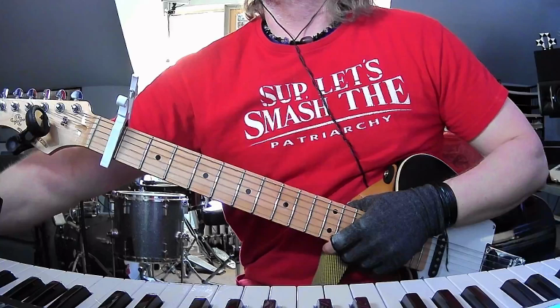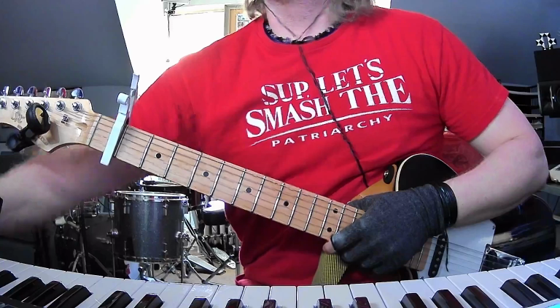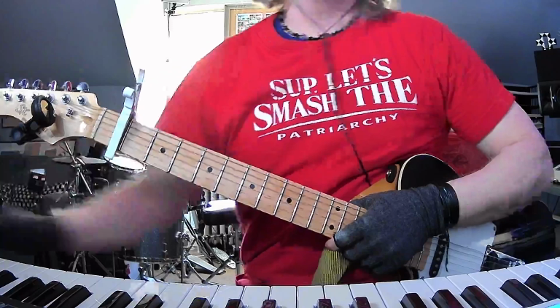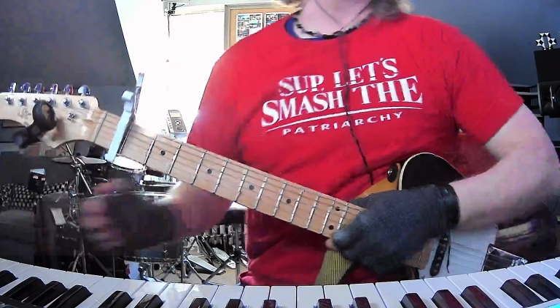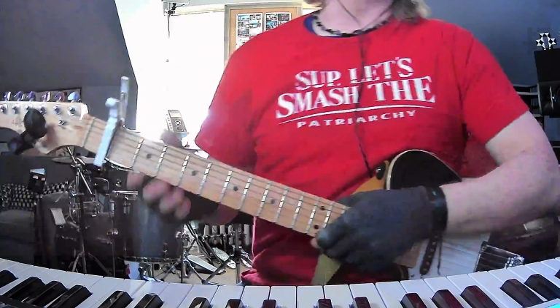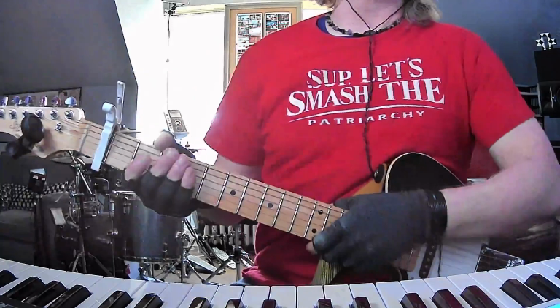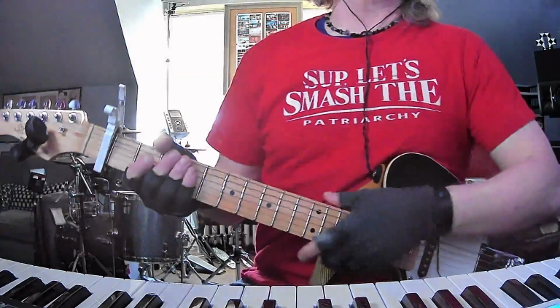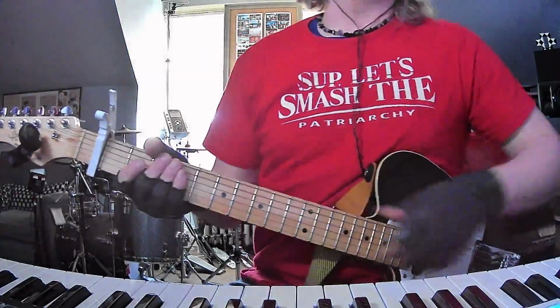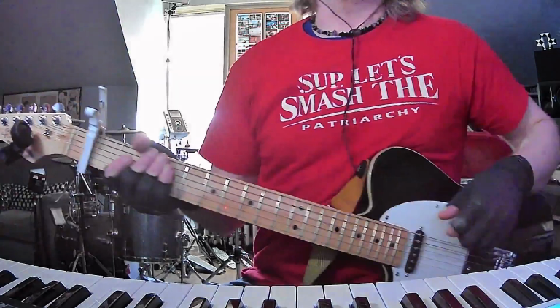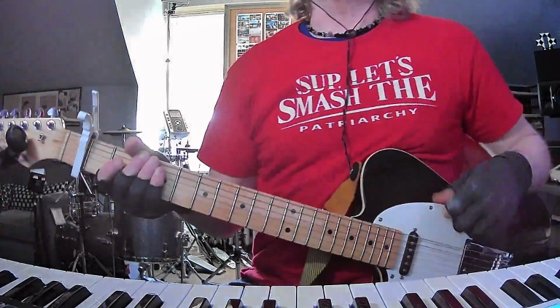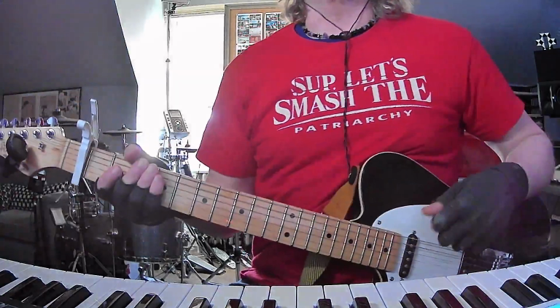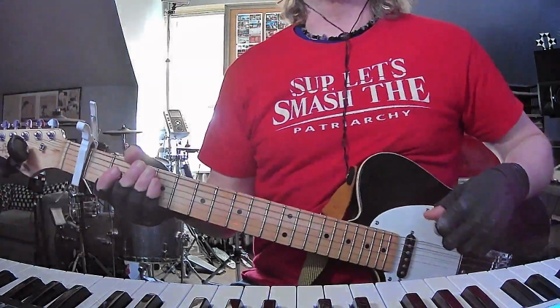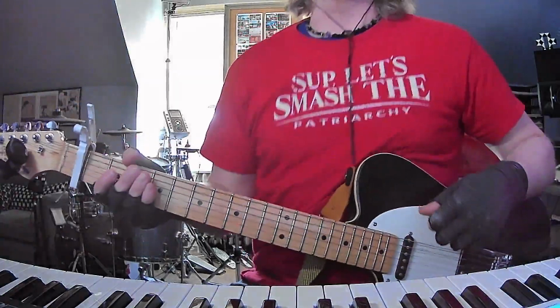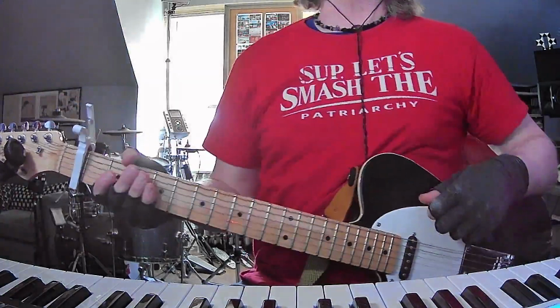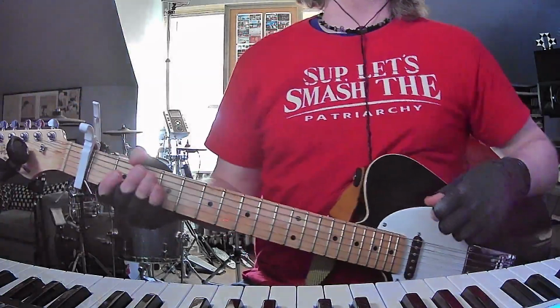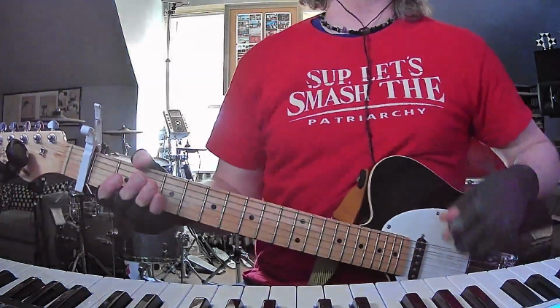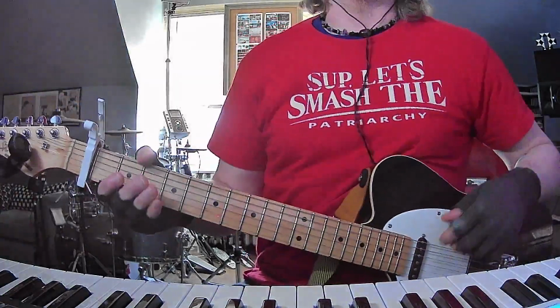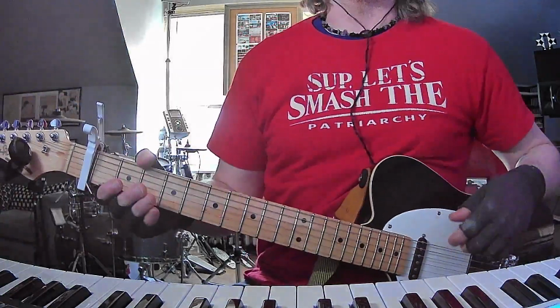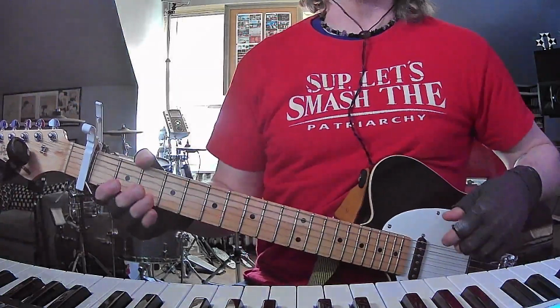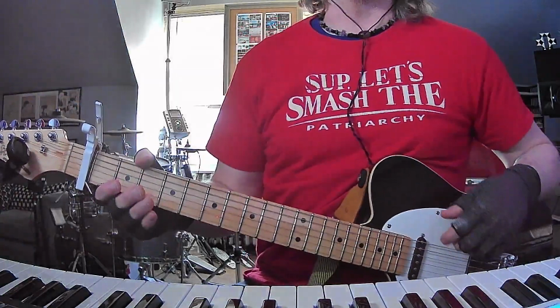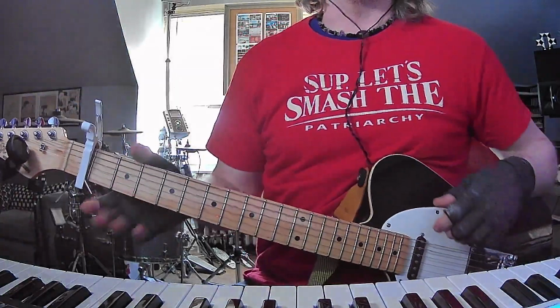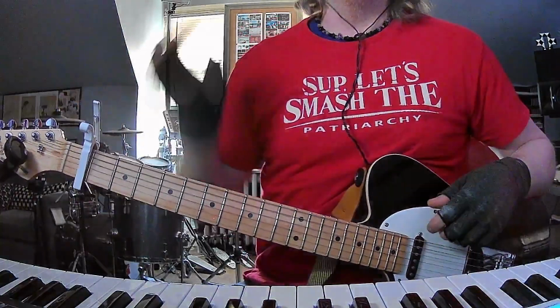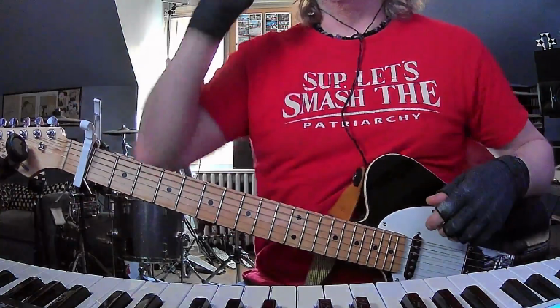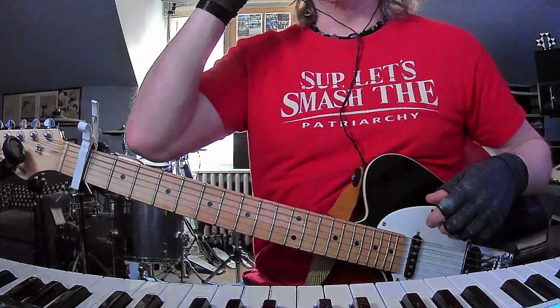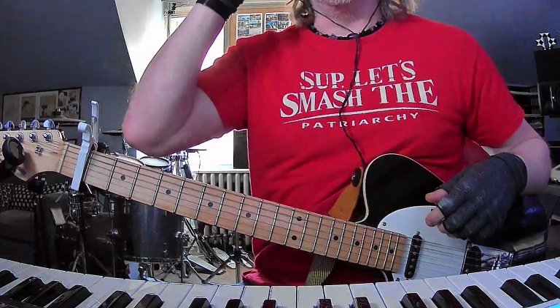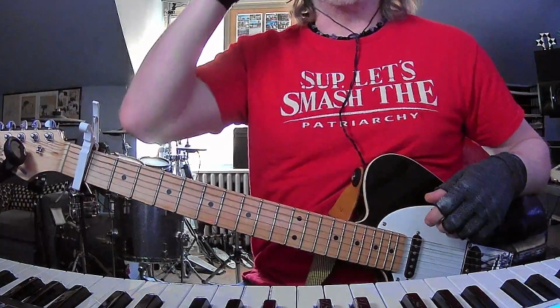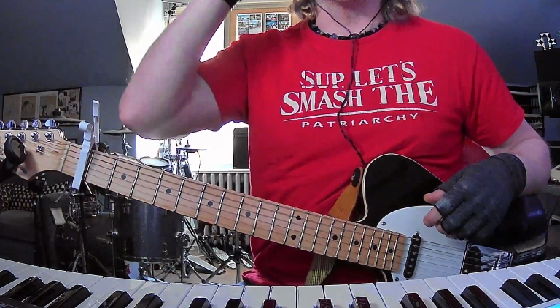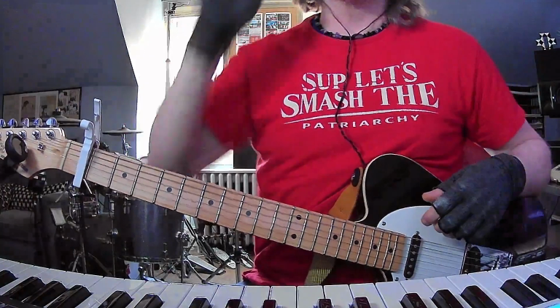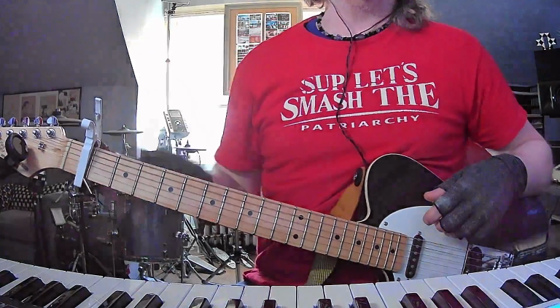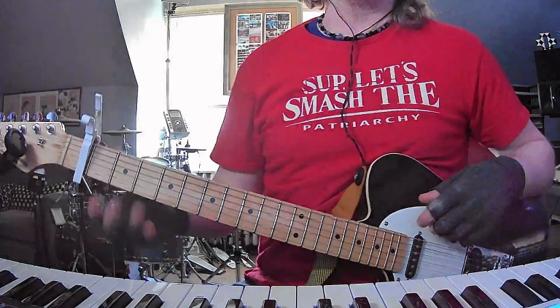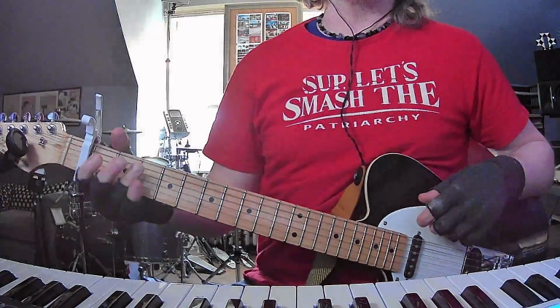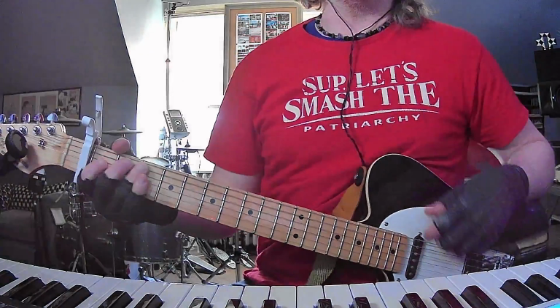How's it going everybody? I am back with yet another short and to the point guitar and chords tutorial today. It's Taylor Swift with Karma.